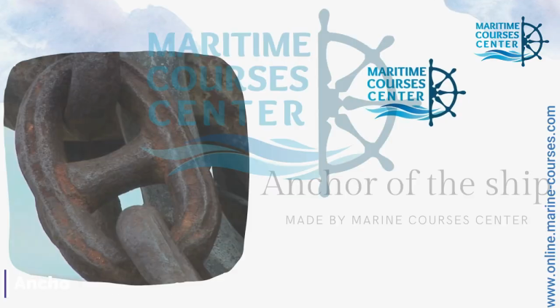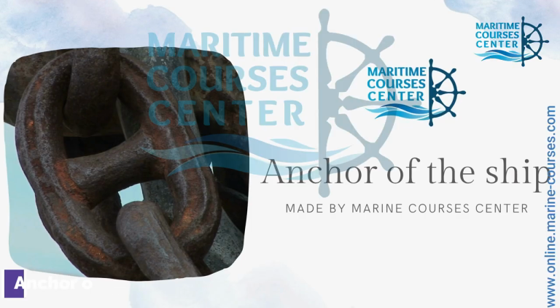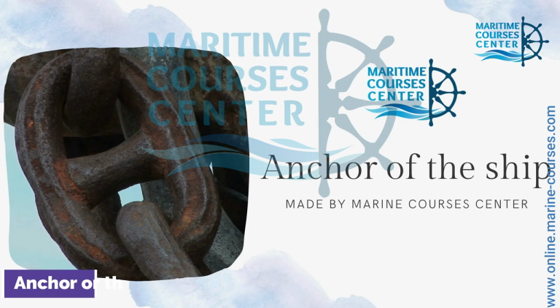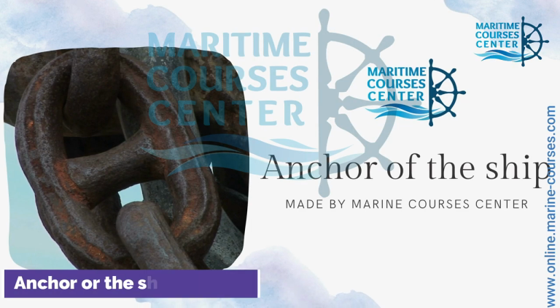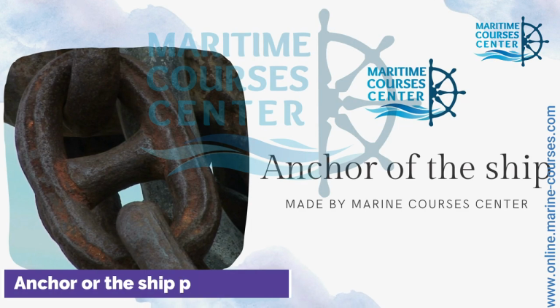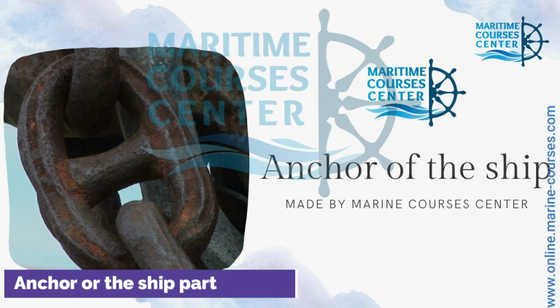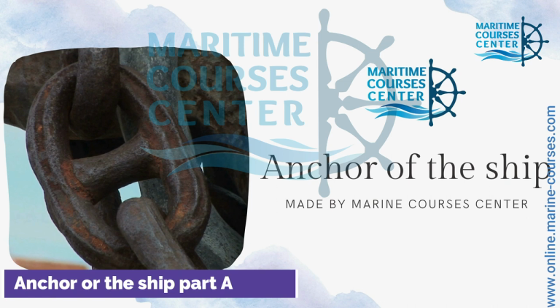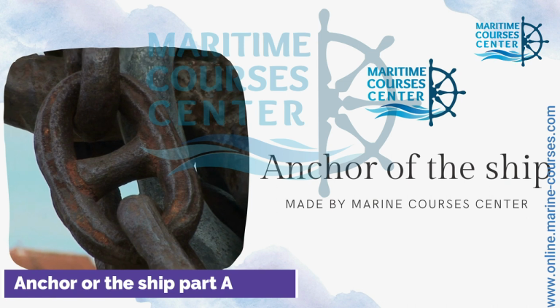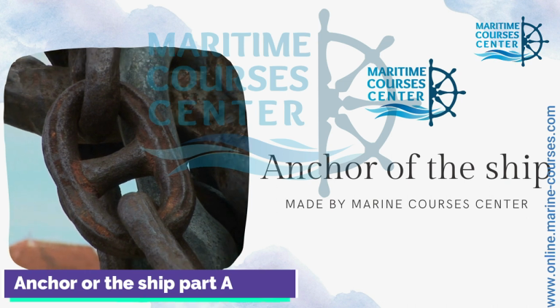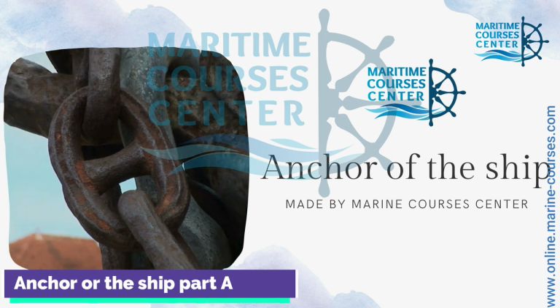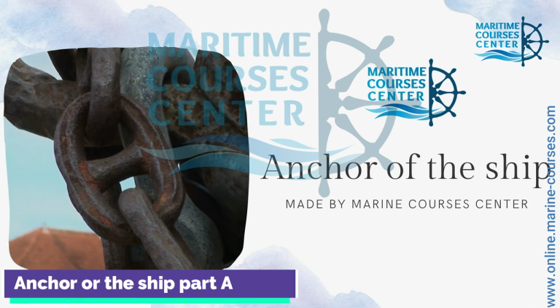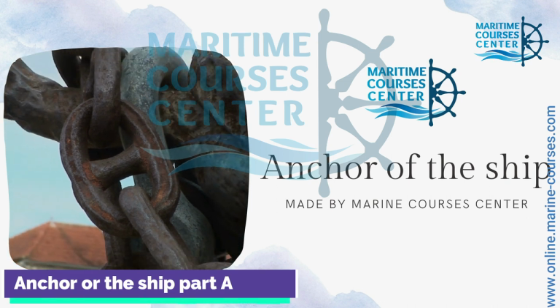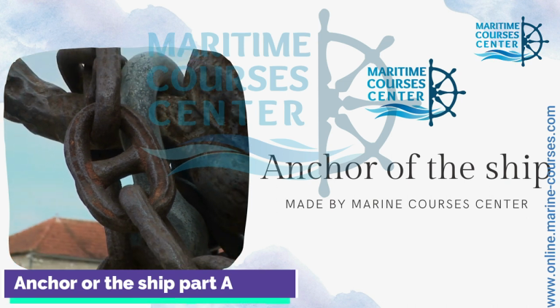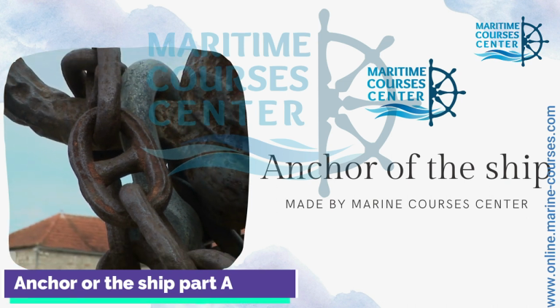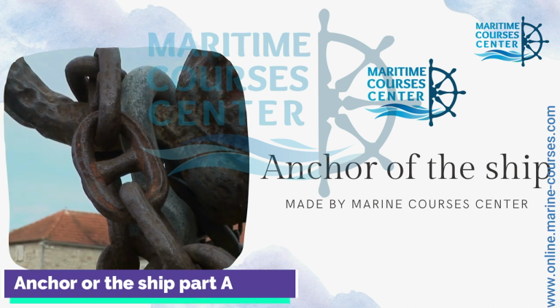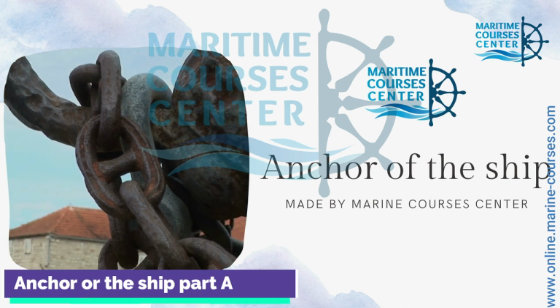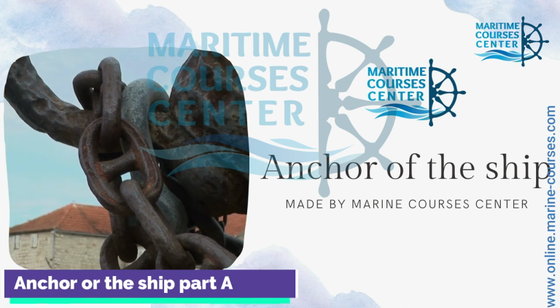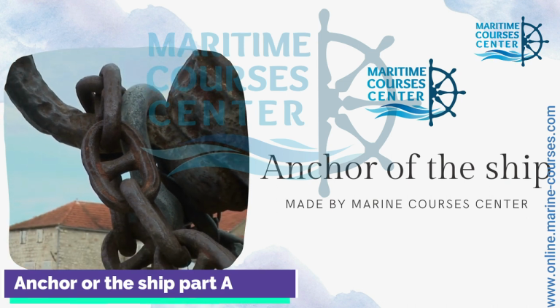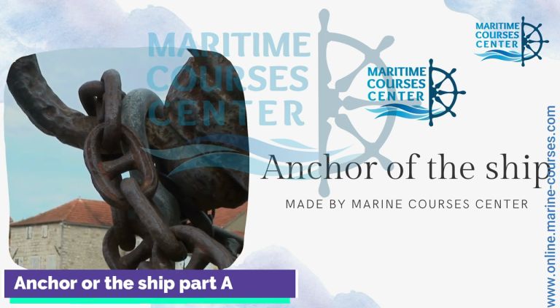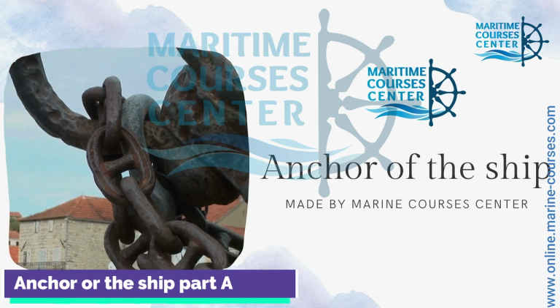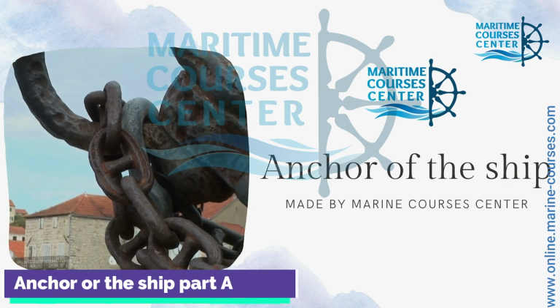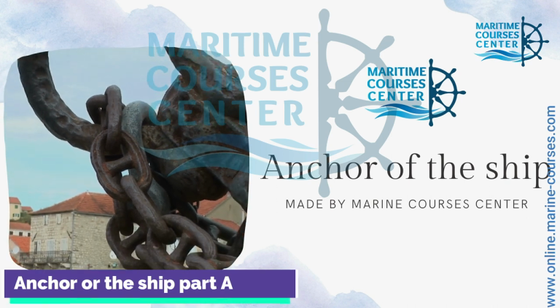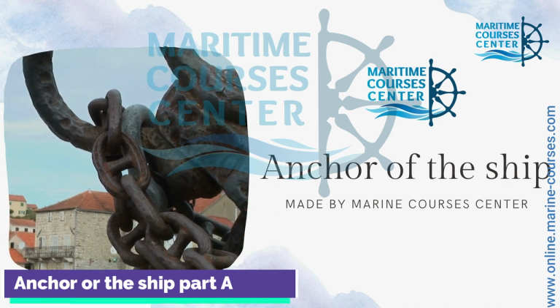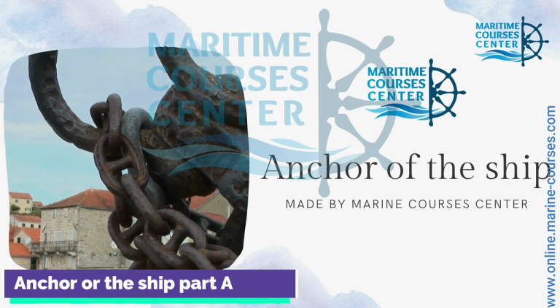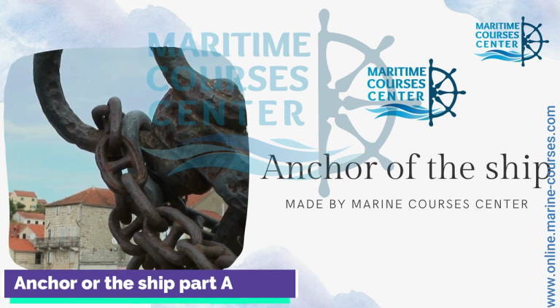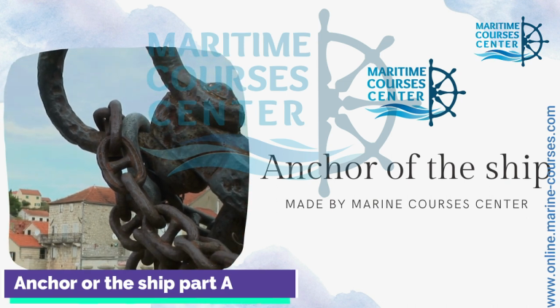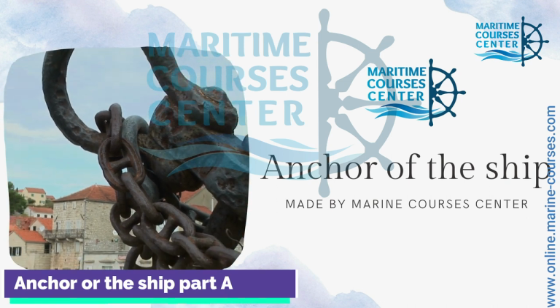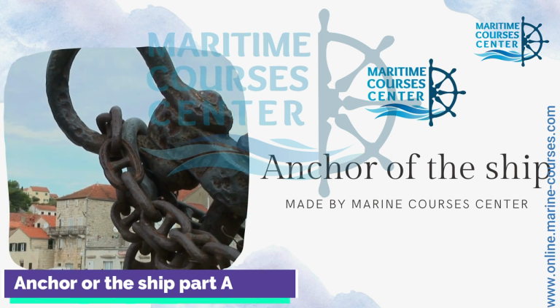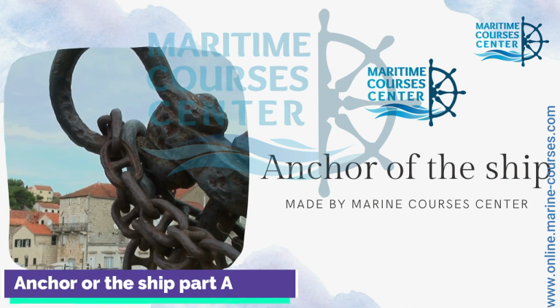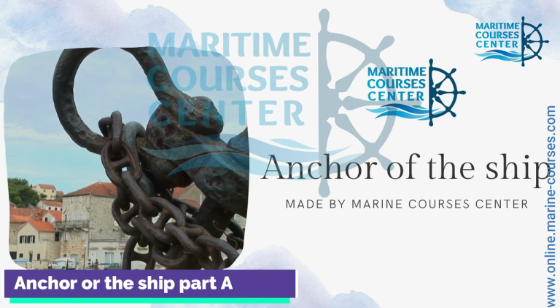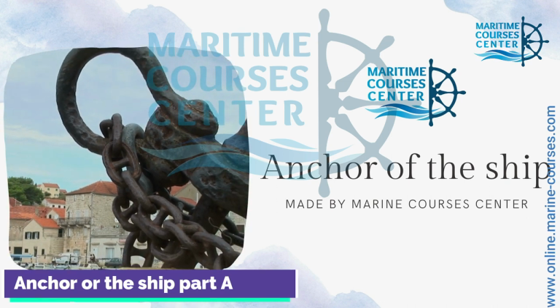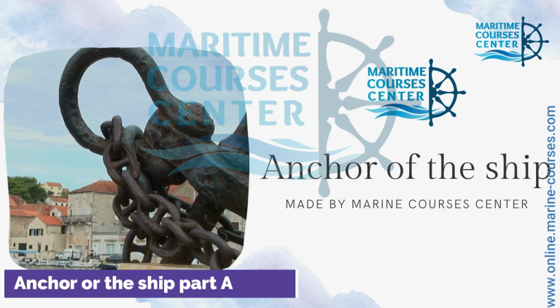Hello, welcome to Marine Corps C-Center. Today we're going to talk about anchor of the ship, part A.